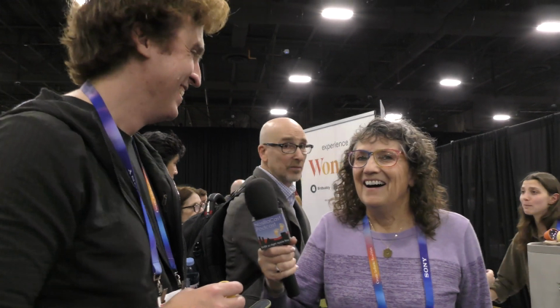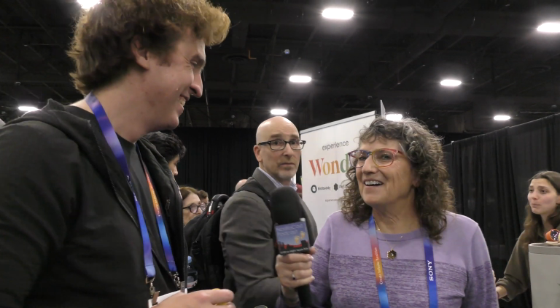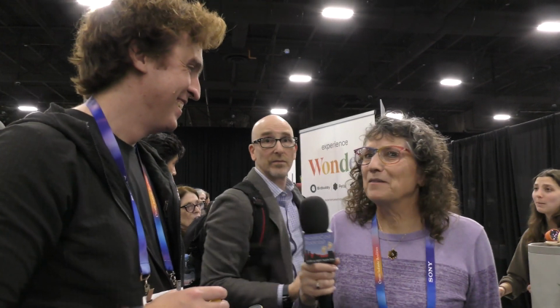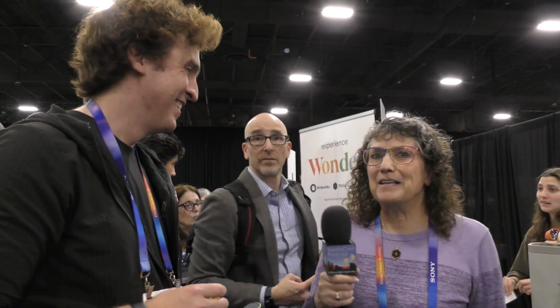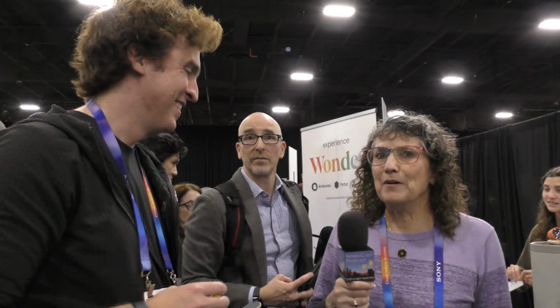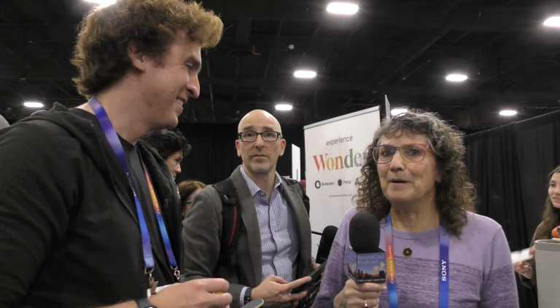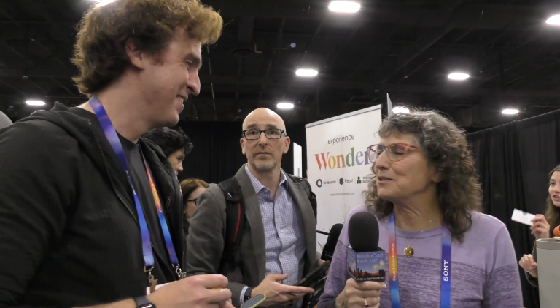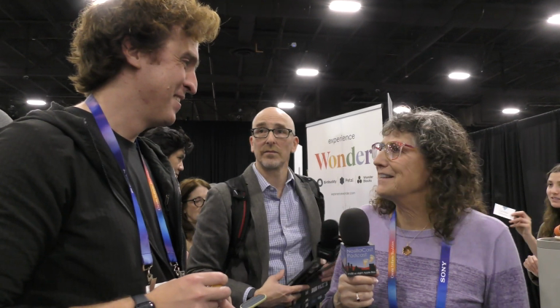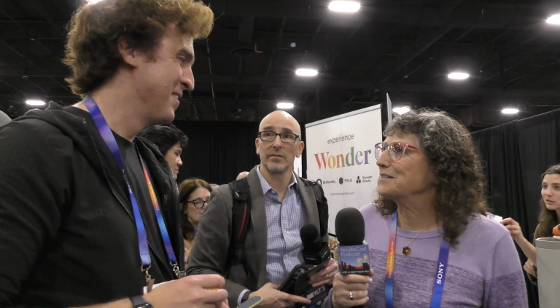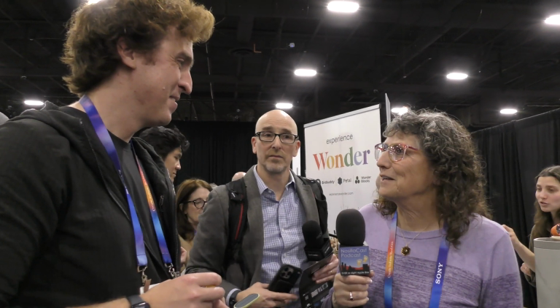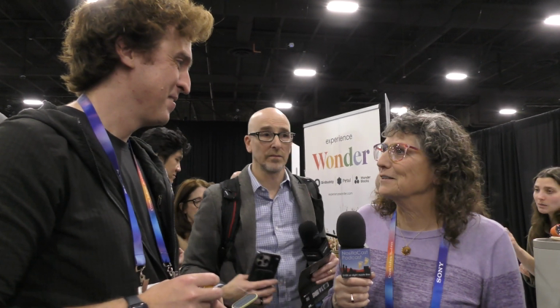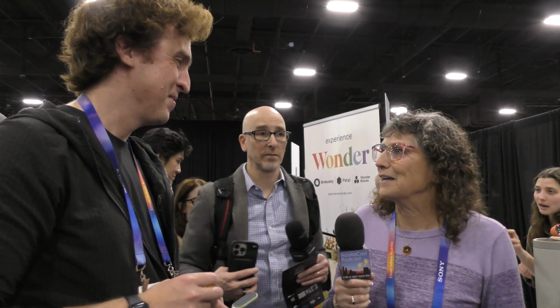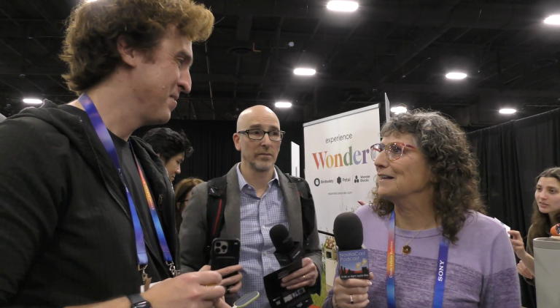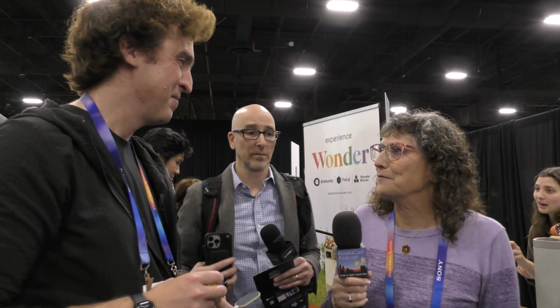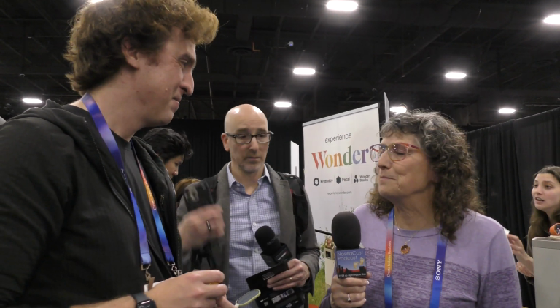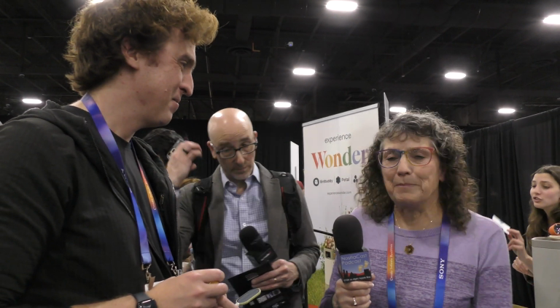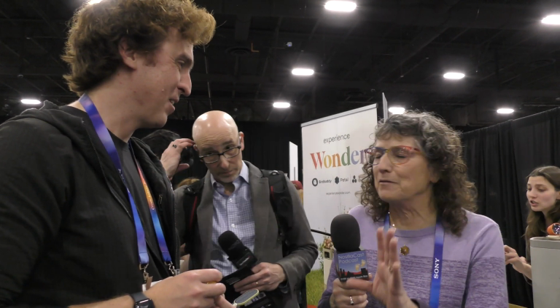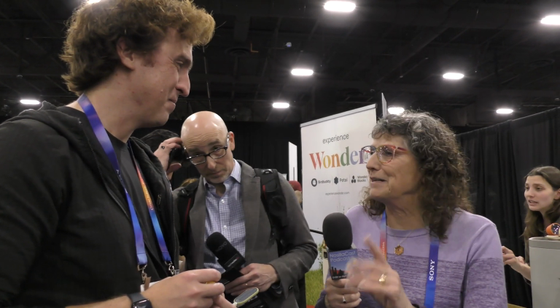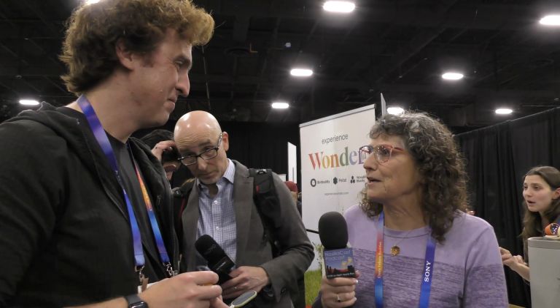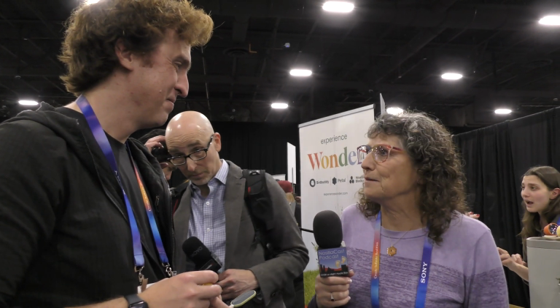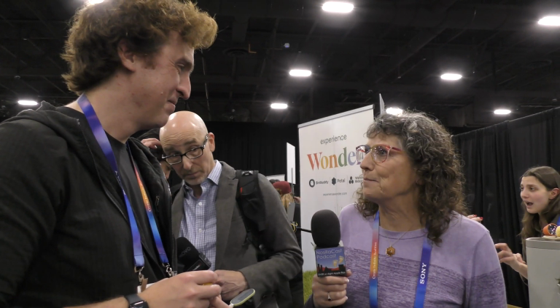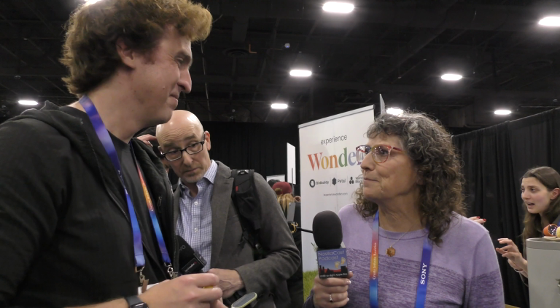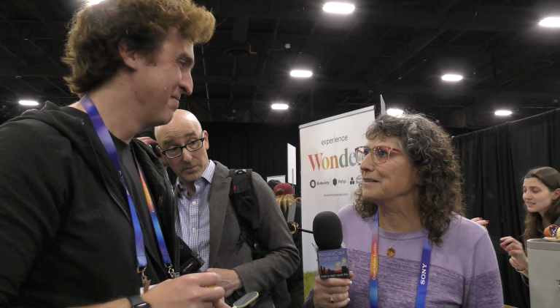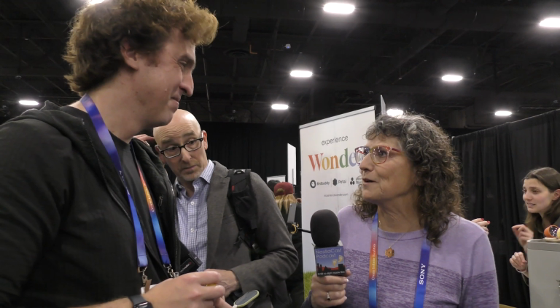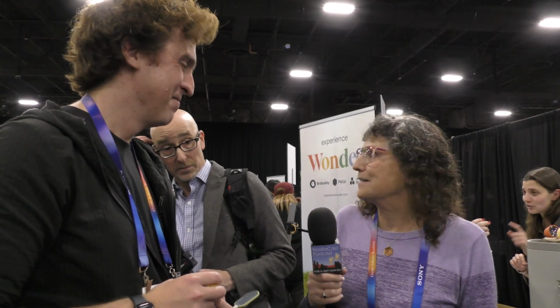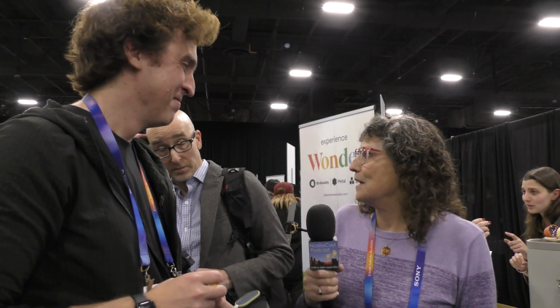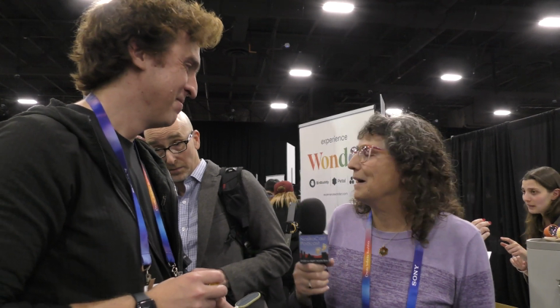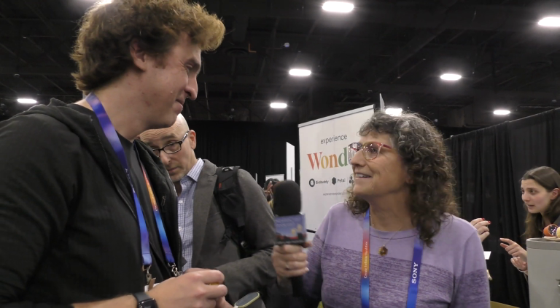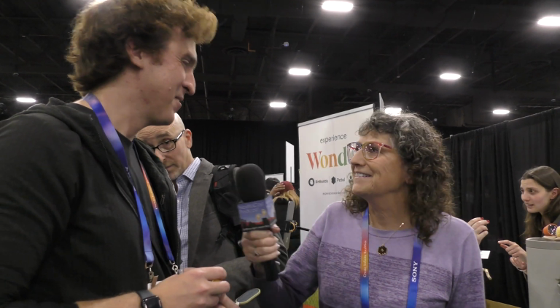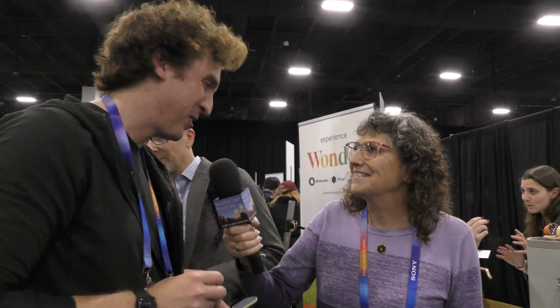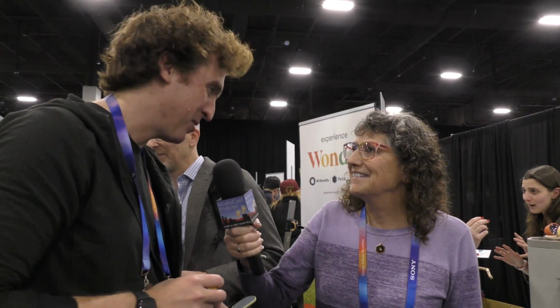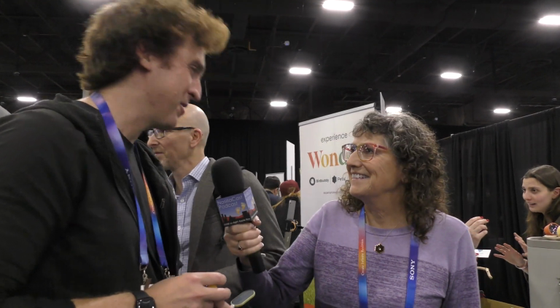Thank you very much. This looks like a lot of fun. Everybody's been talking about Bird Buddy, so I had to stop by.